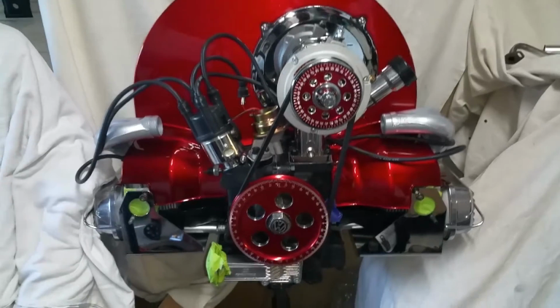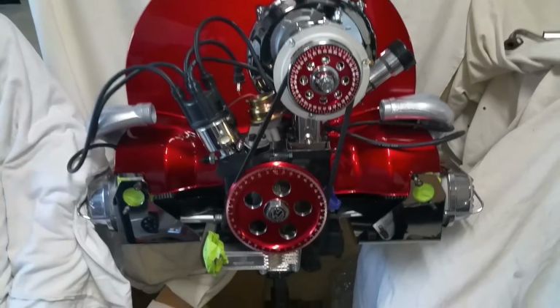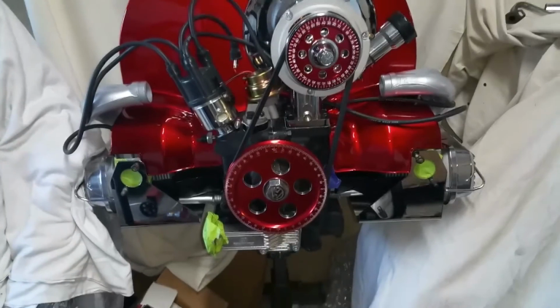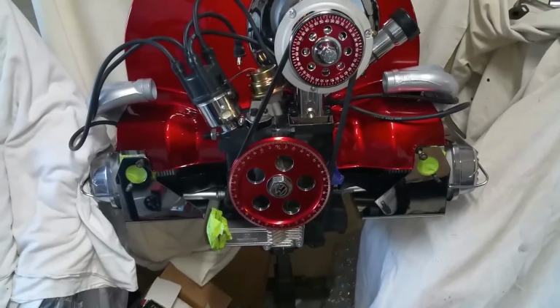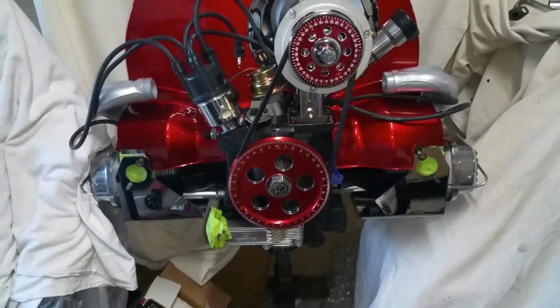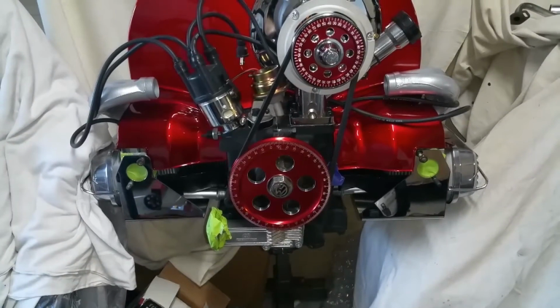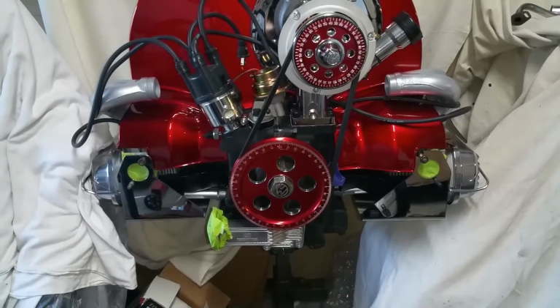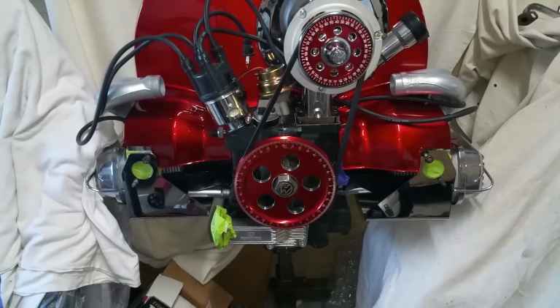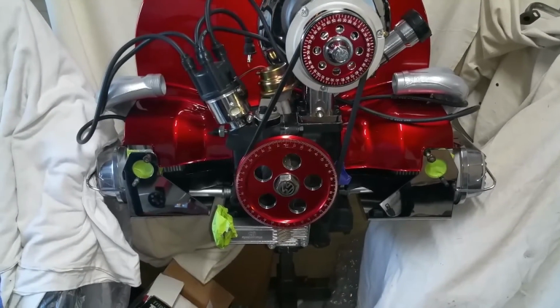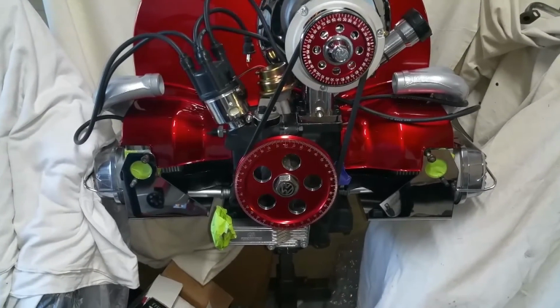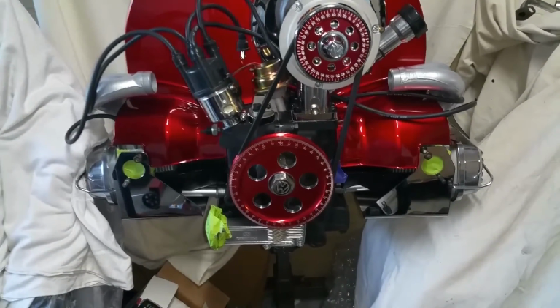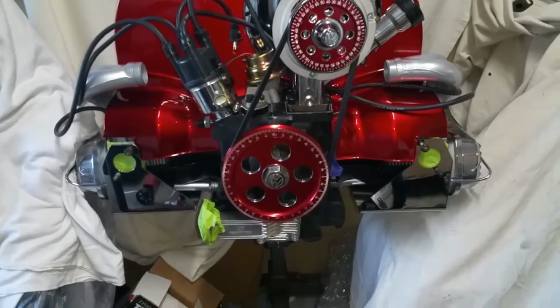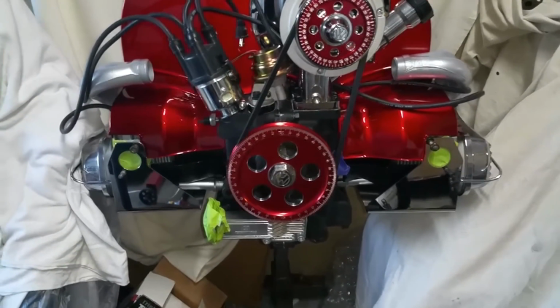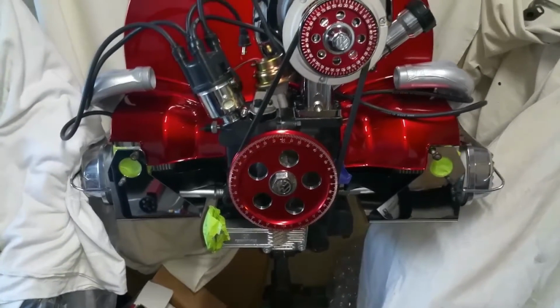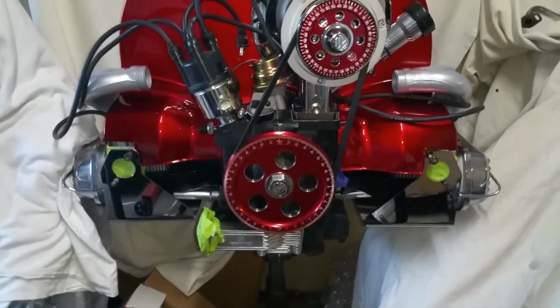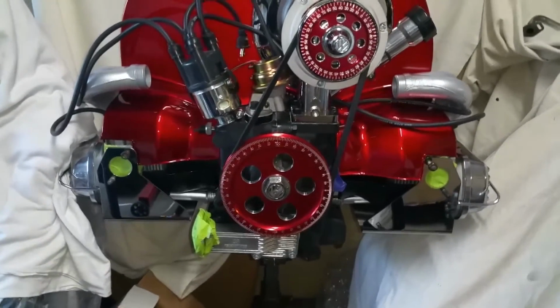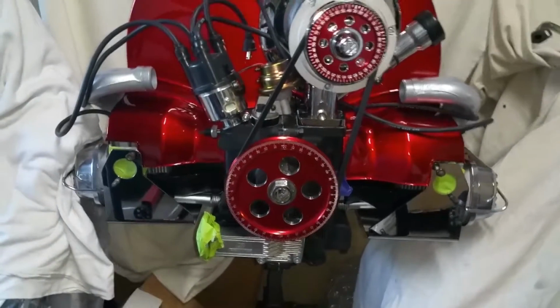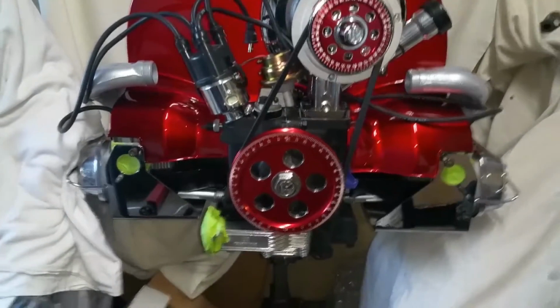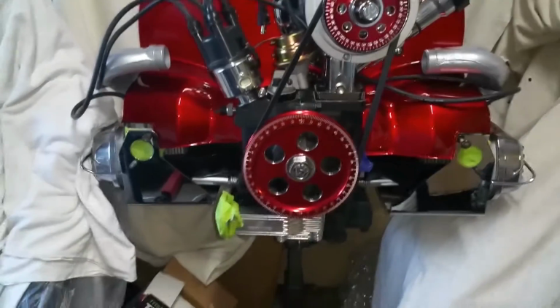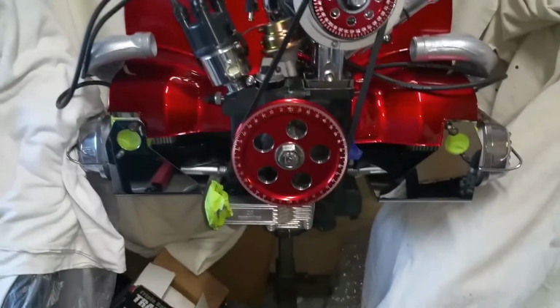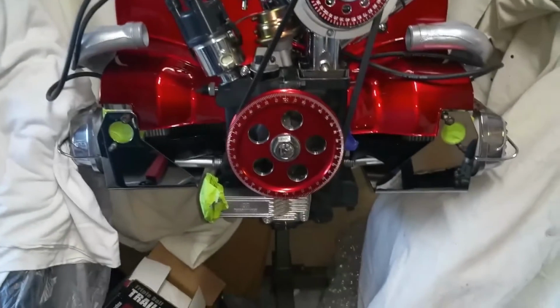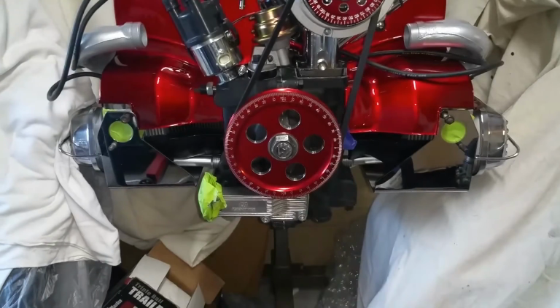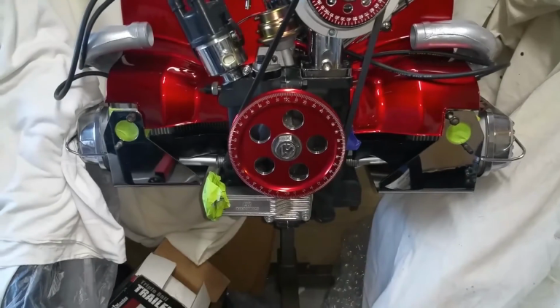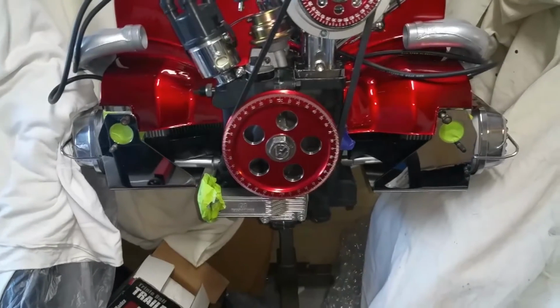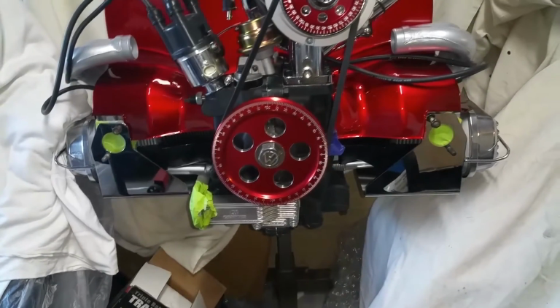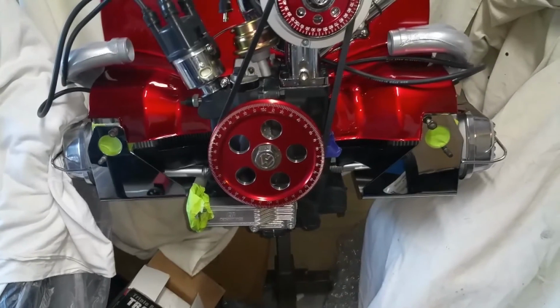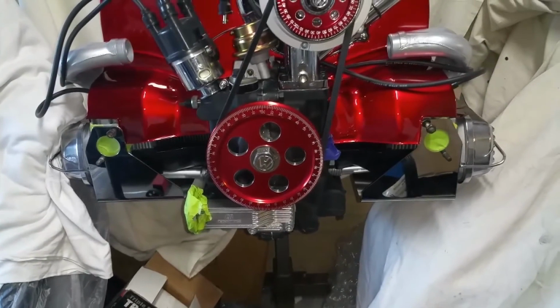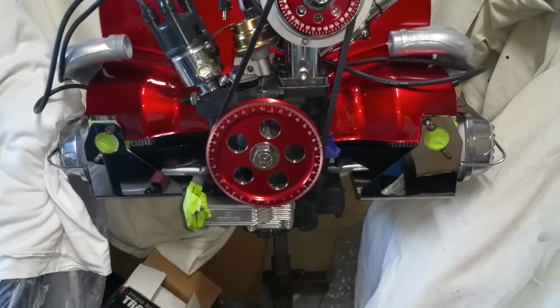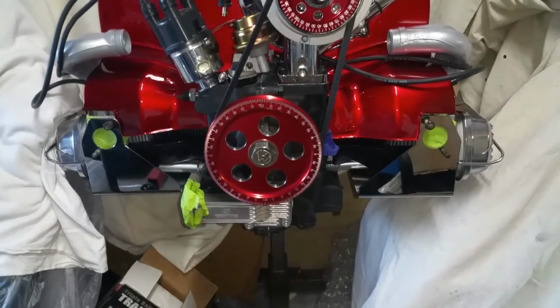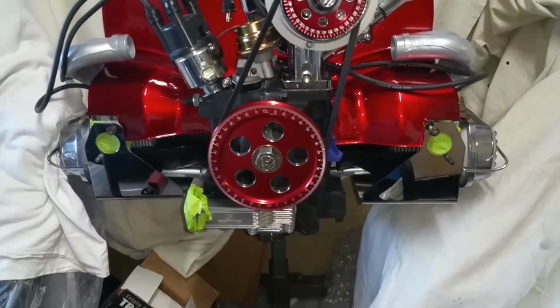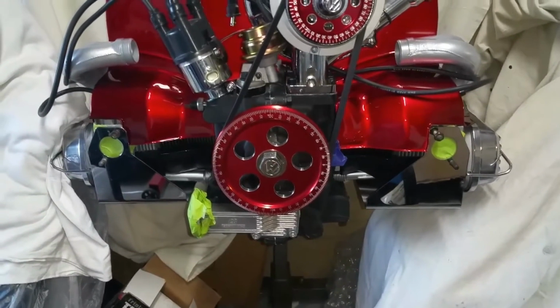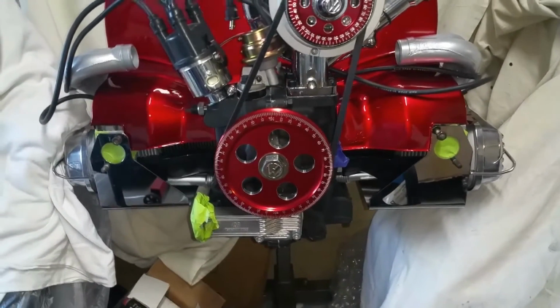CP Performance full flow oil pump, spin-on oil filter. Aluminum valve covers, billet.